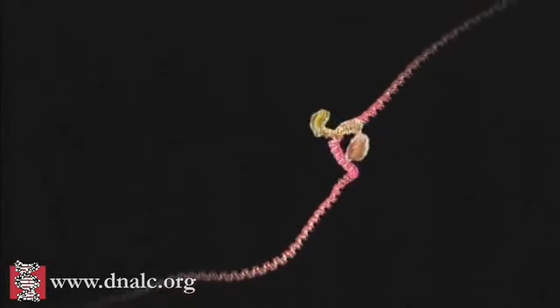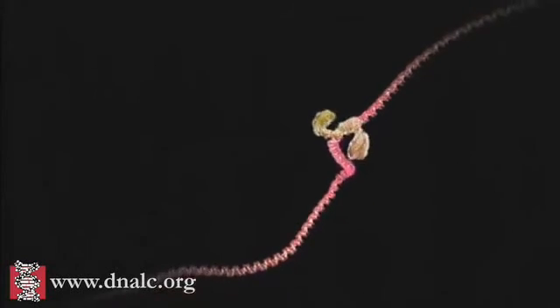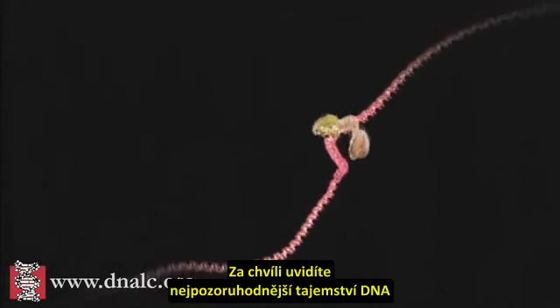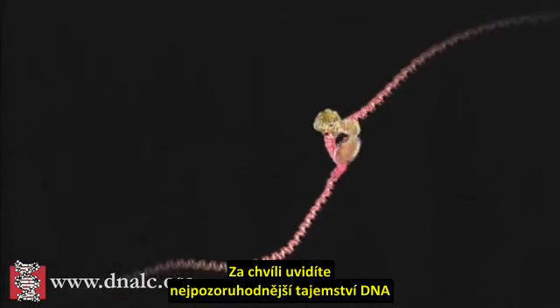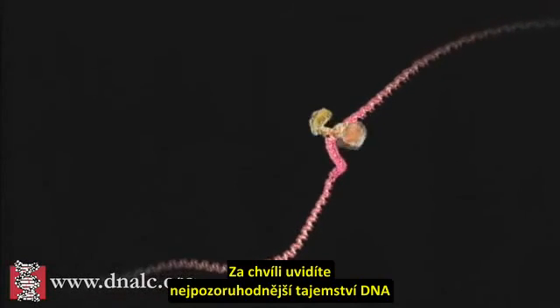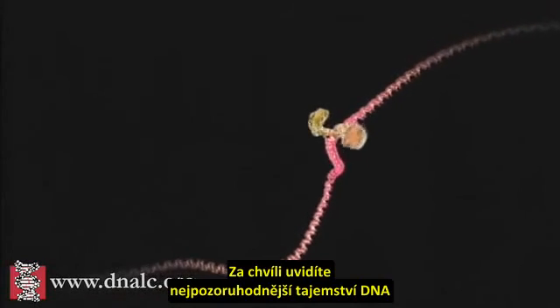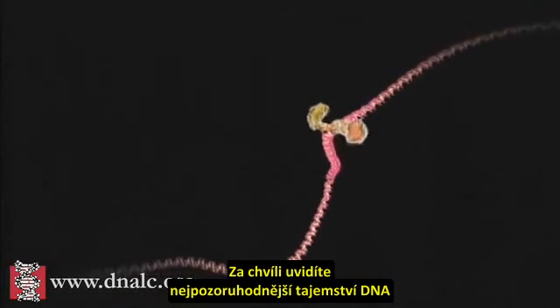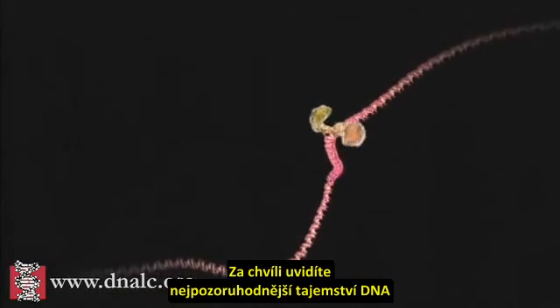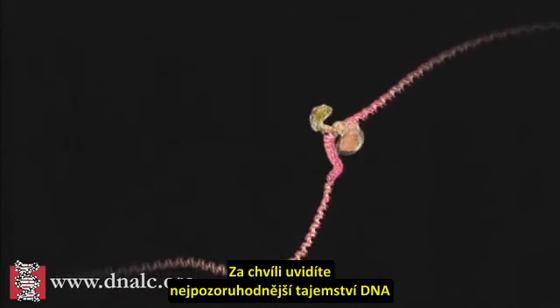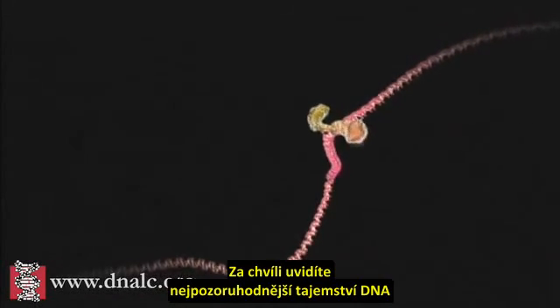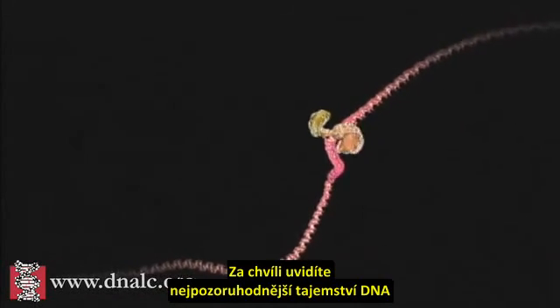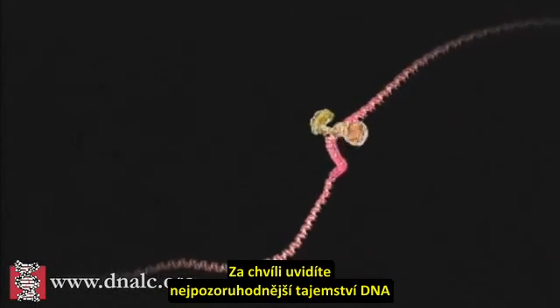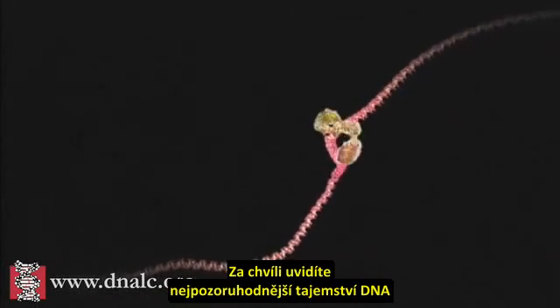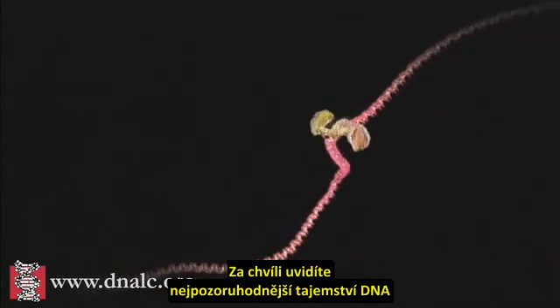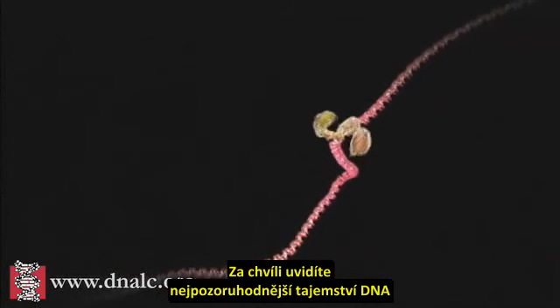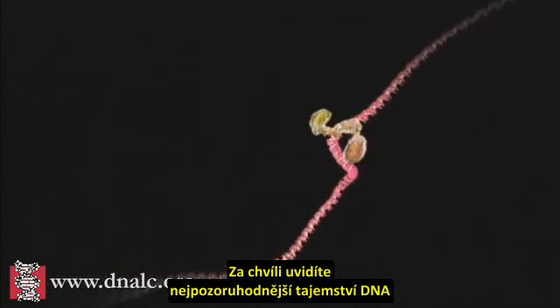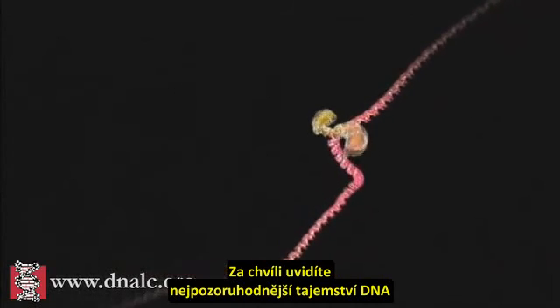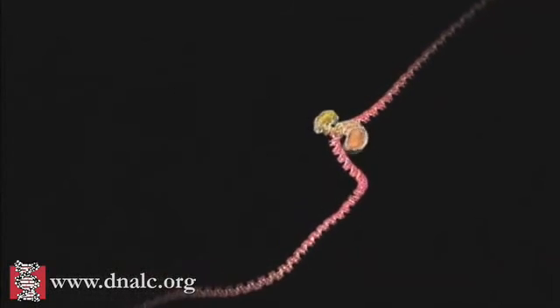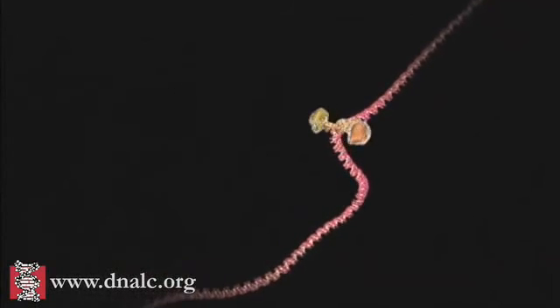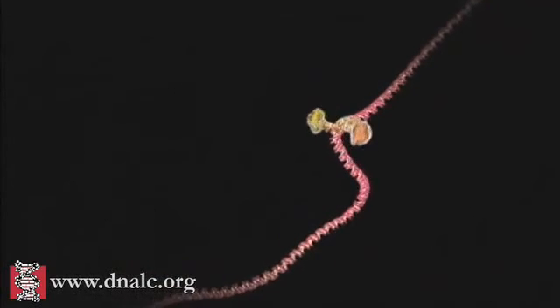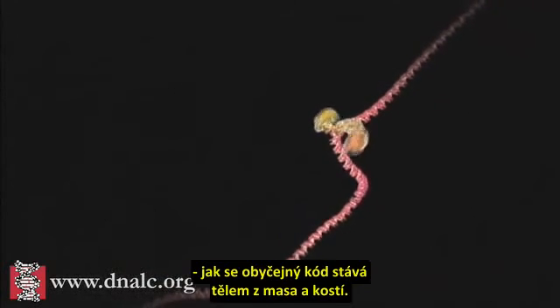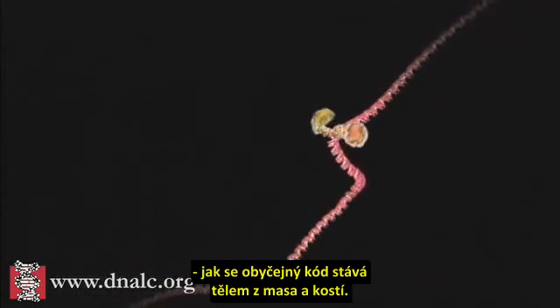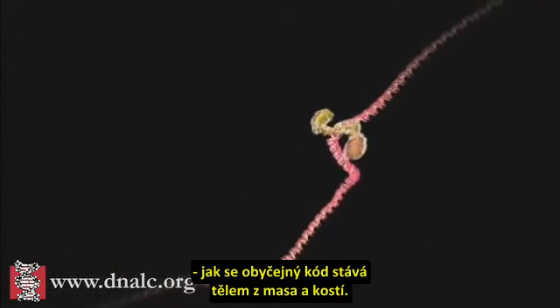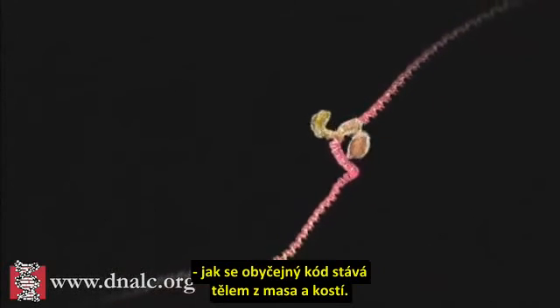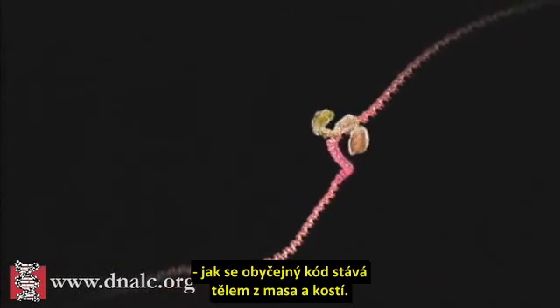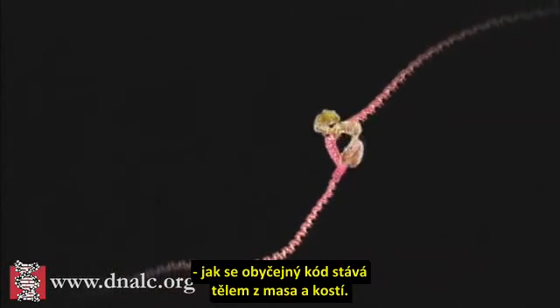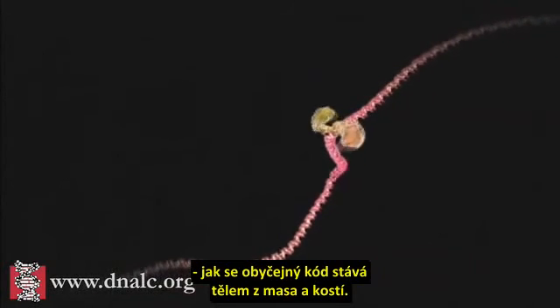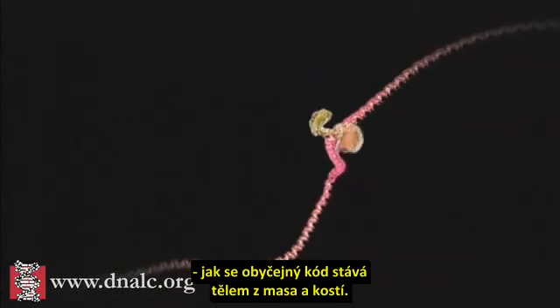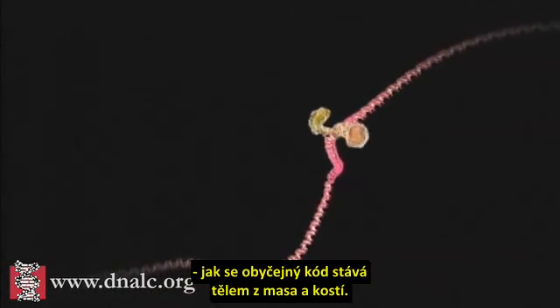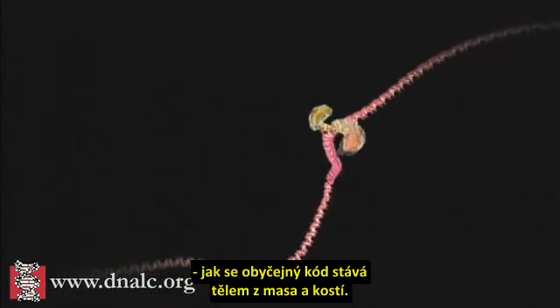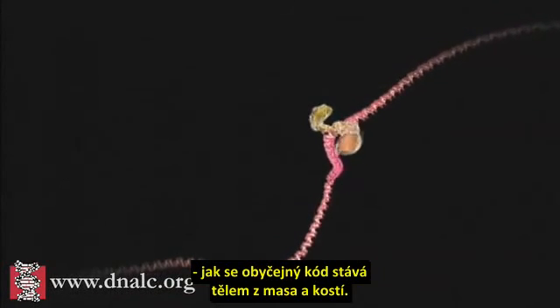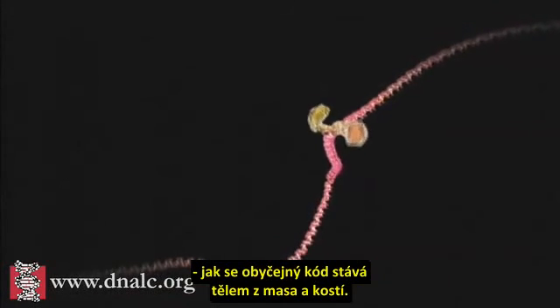What you are about to see is DNA's most extraordinary secret, how a simple code is turned into flesh and blood.